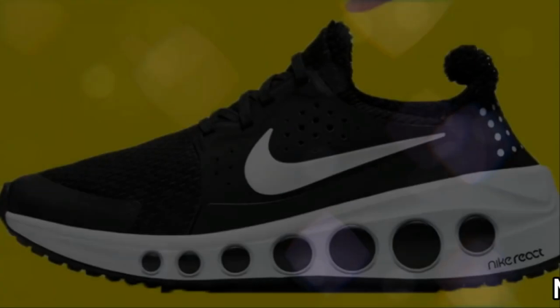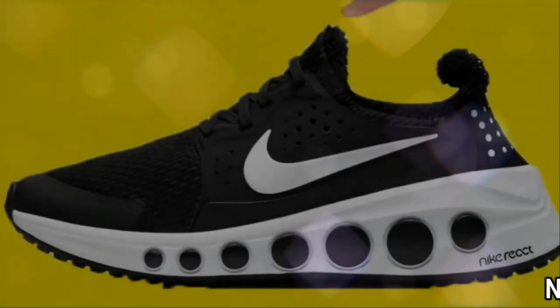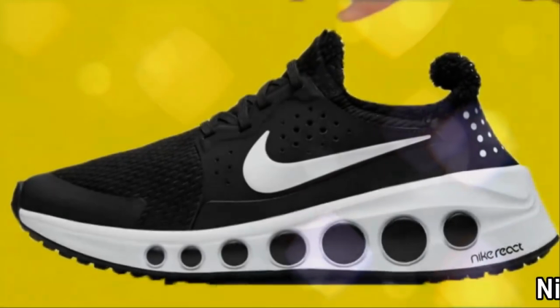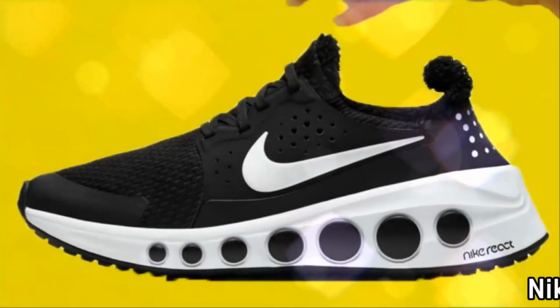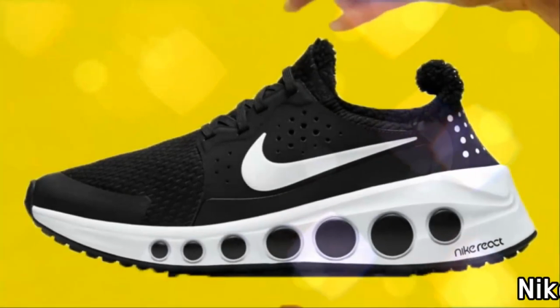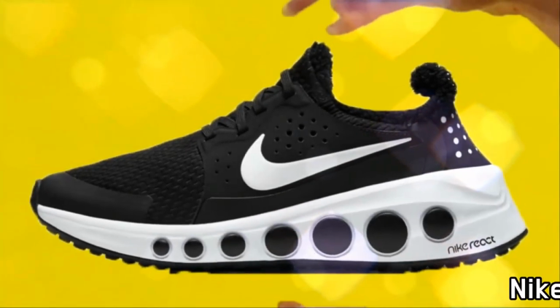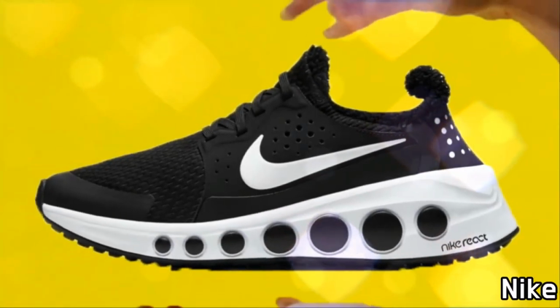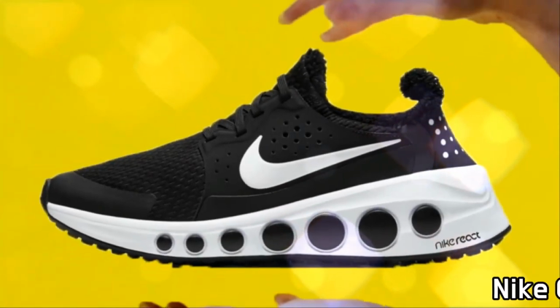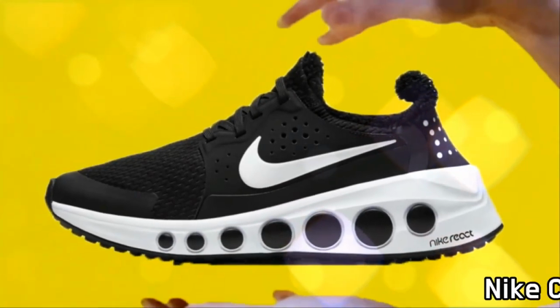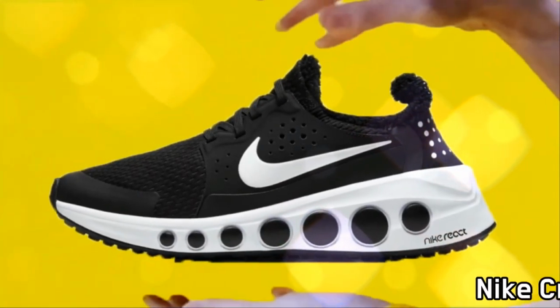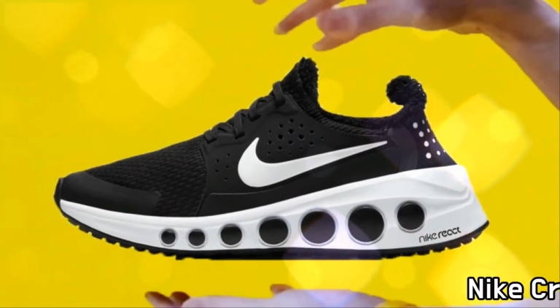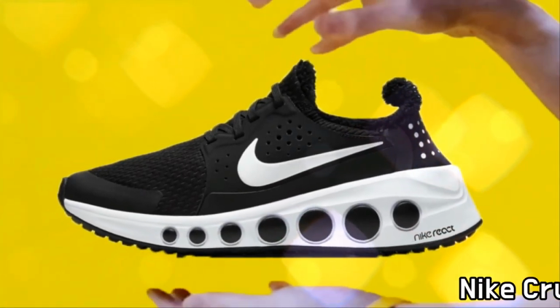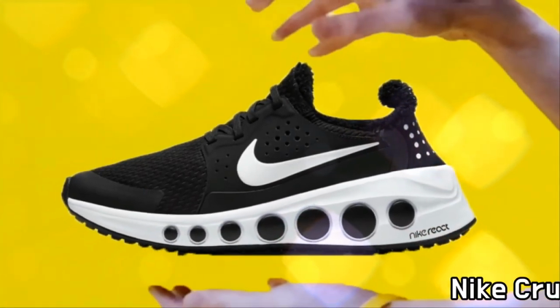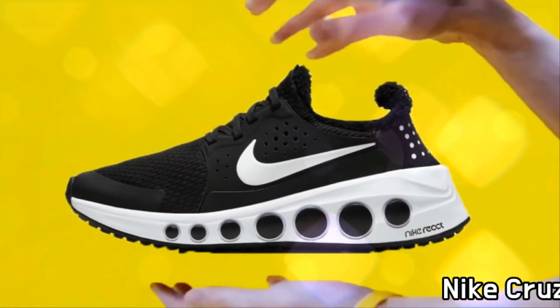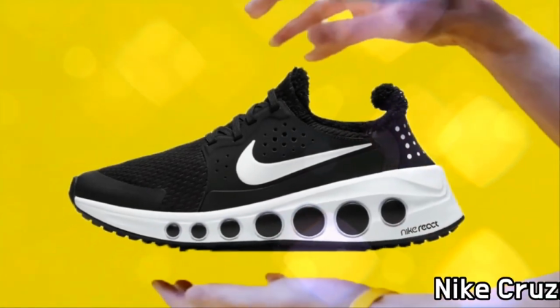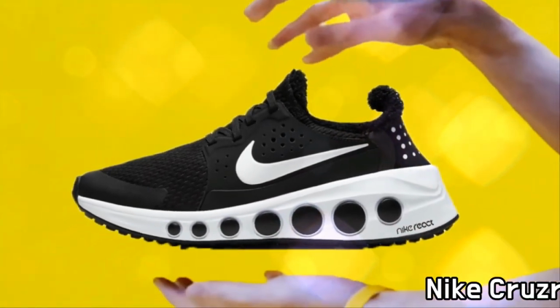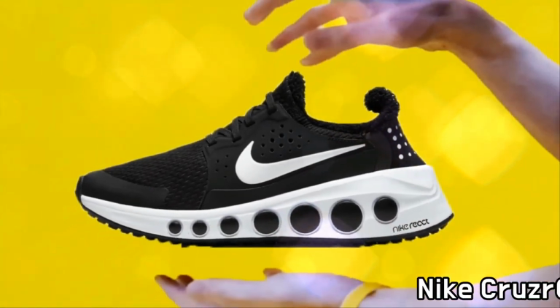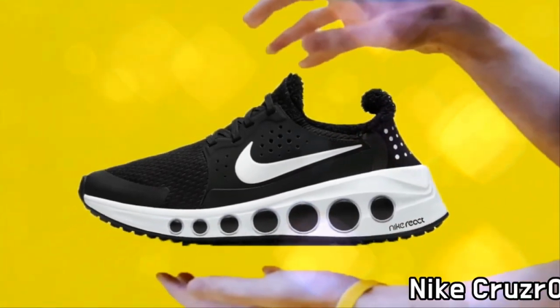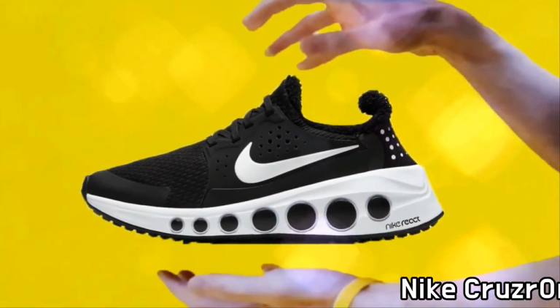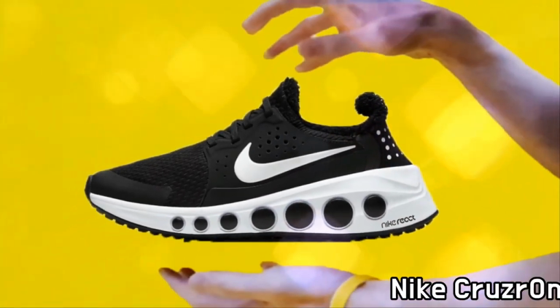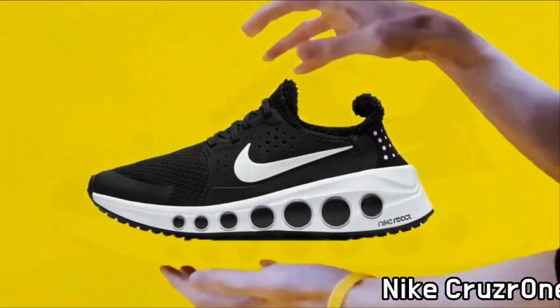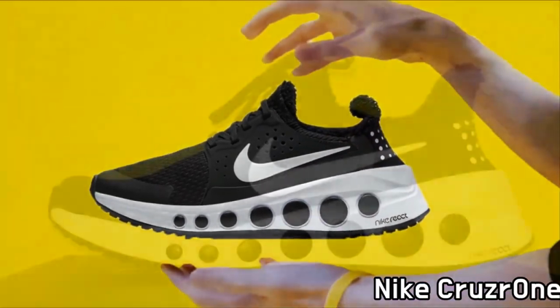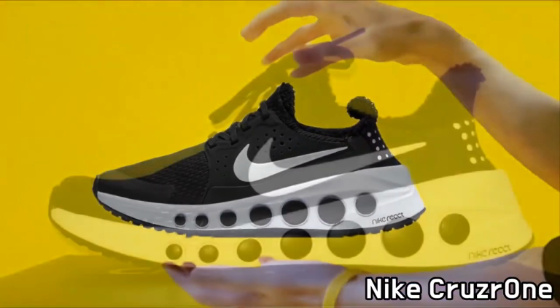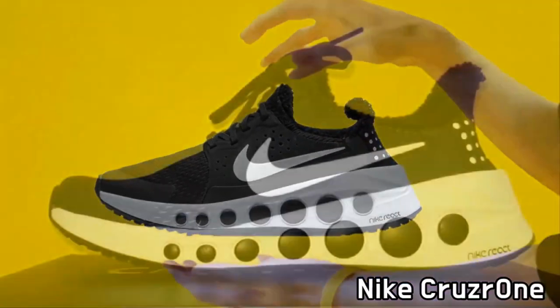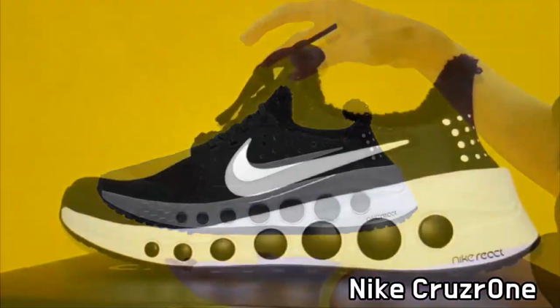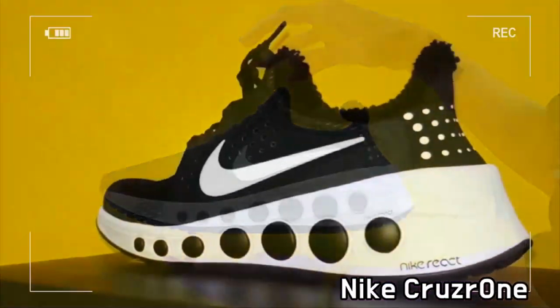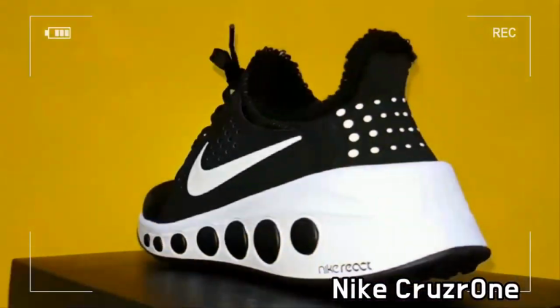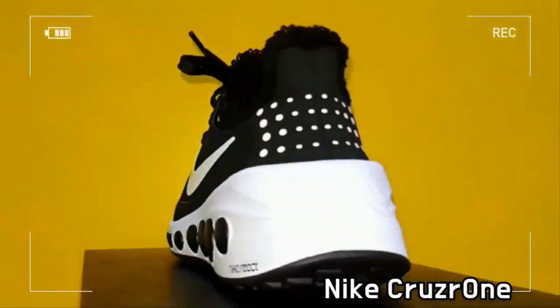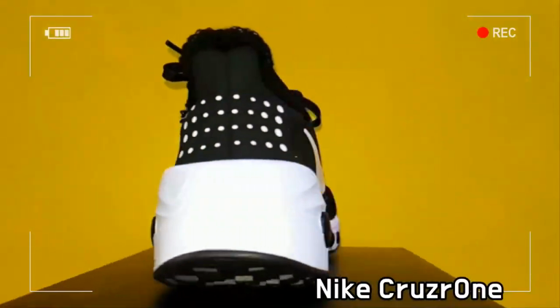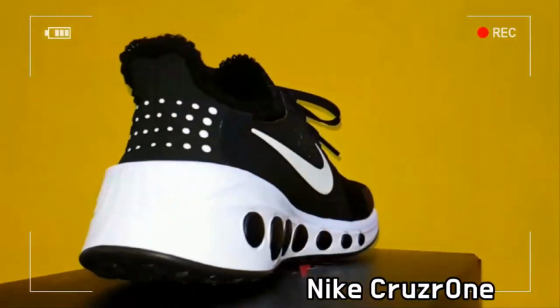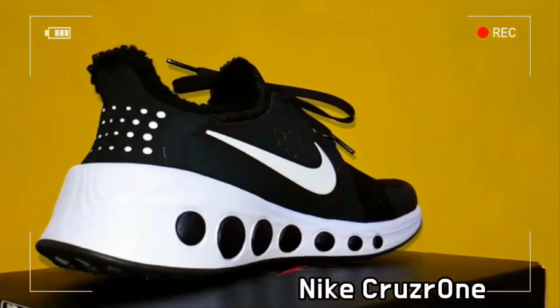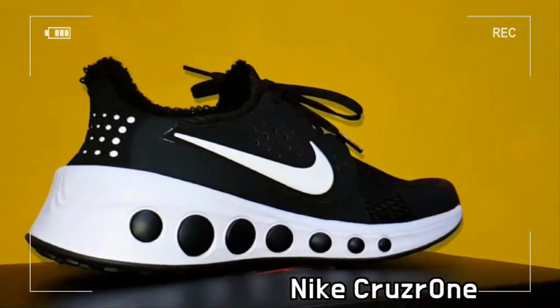This is Cruiser 1, black and white, released by Nike.